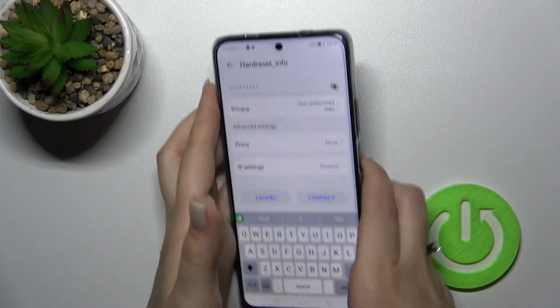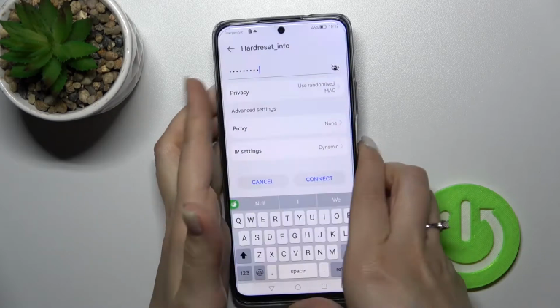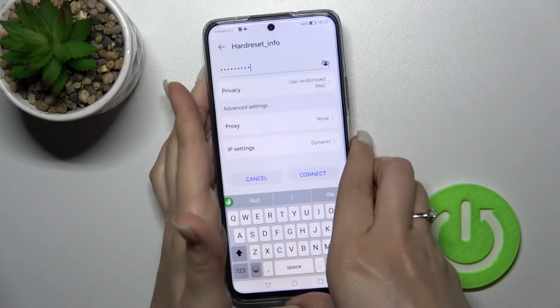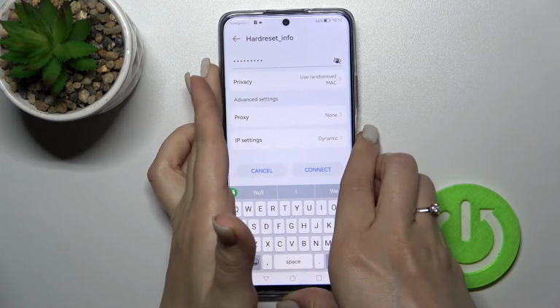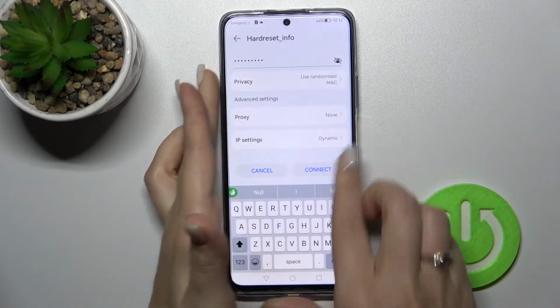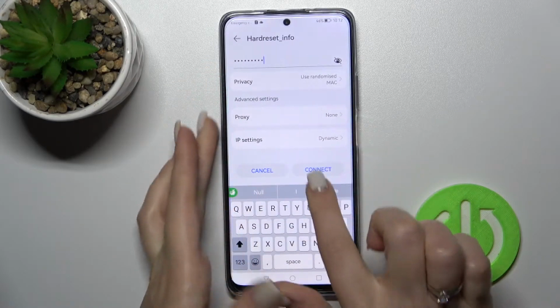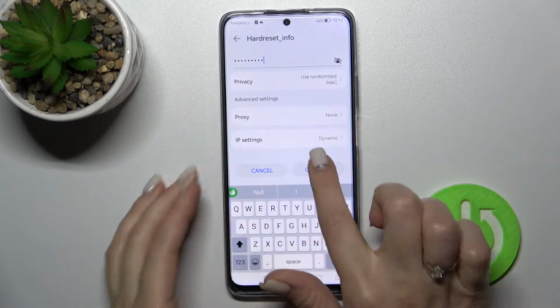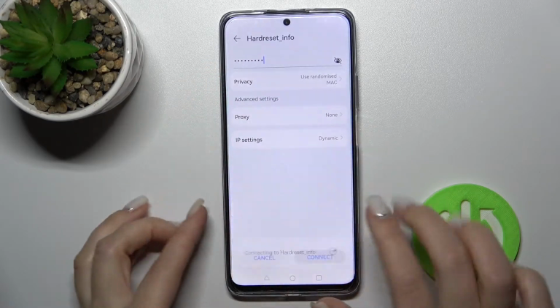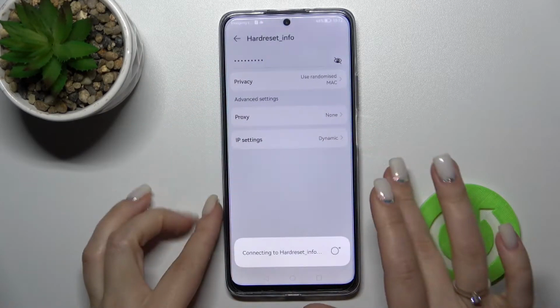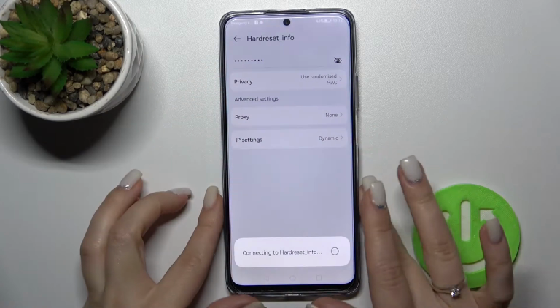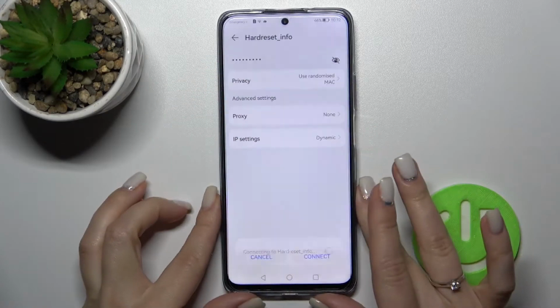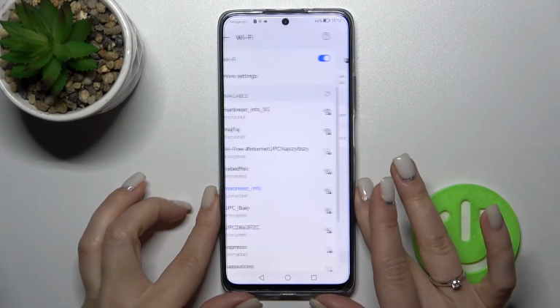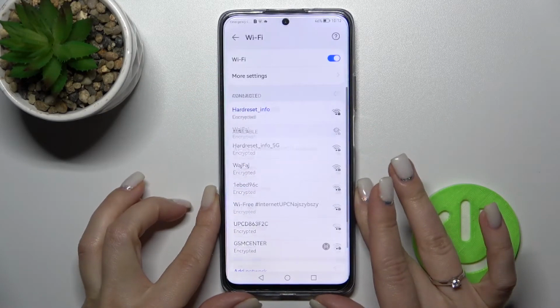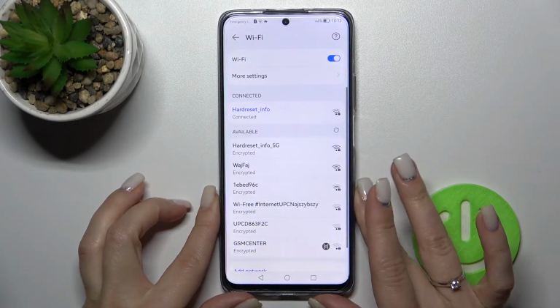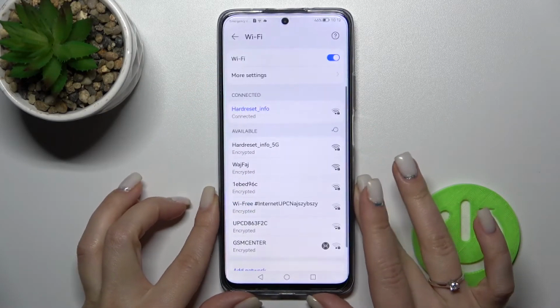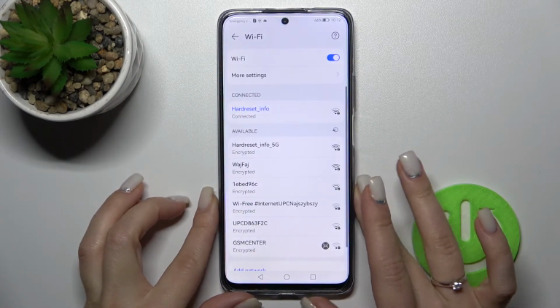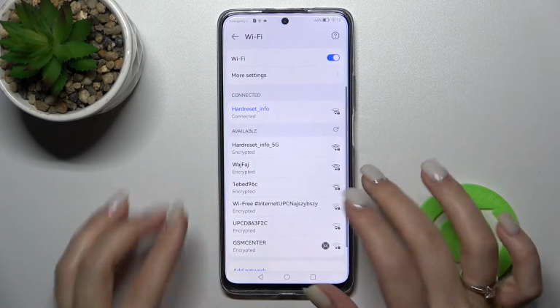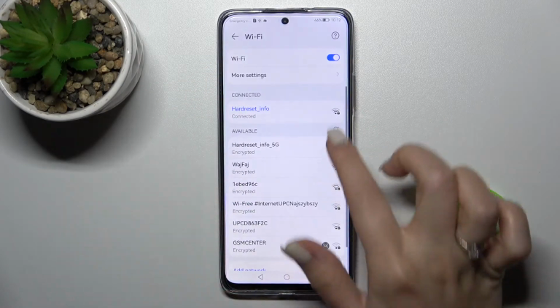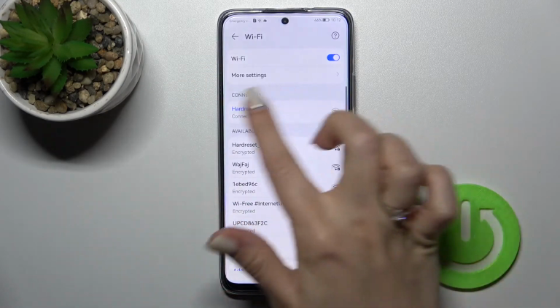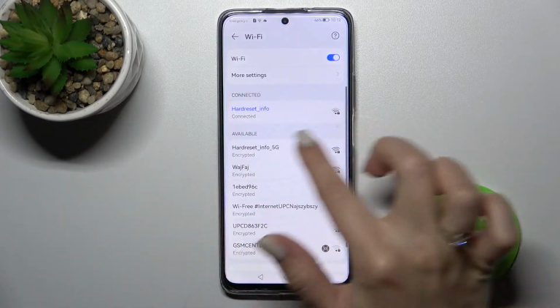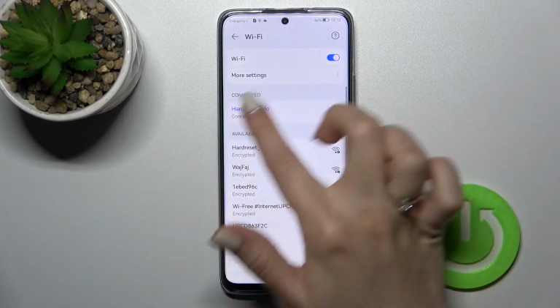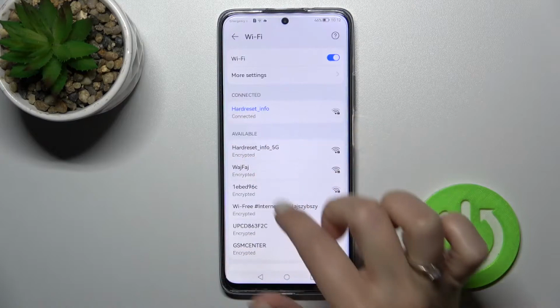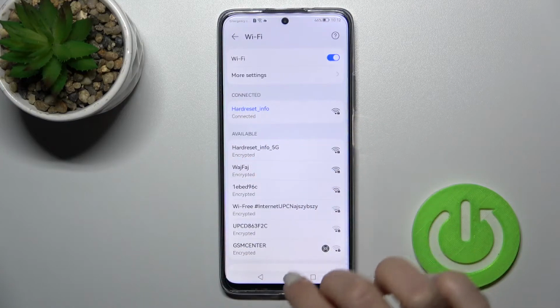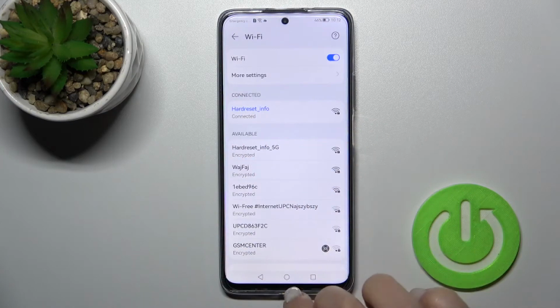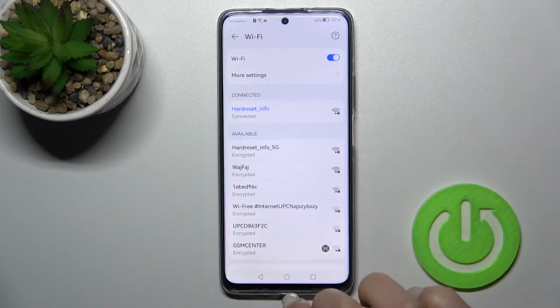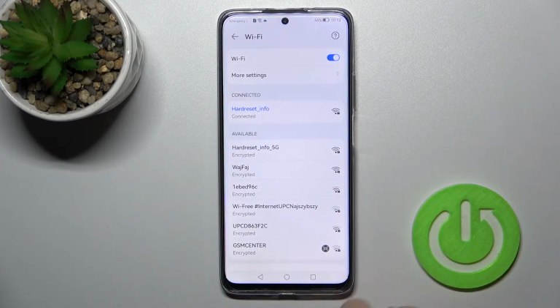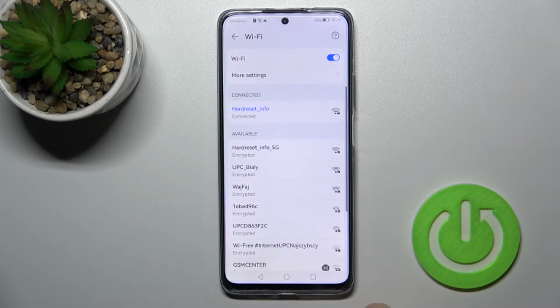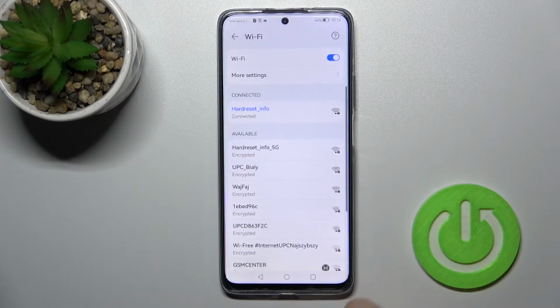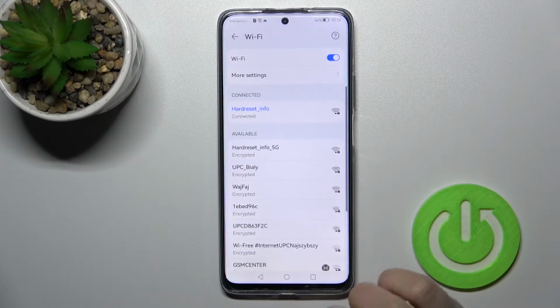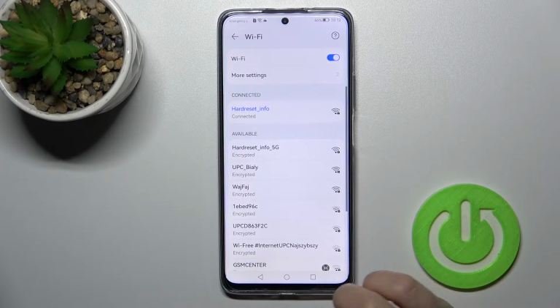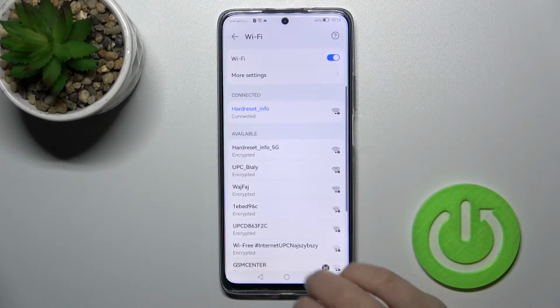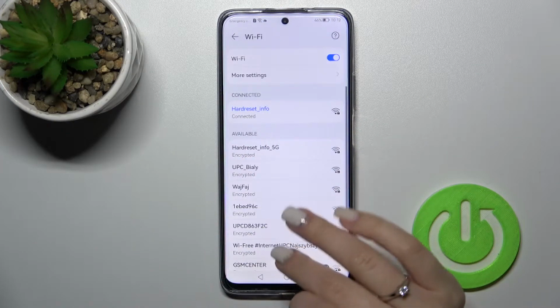After that, just tap here to connect to Wi-Fi. Wait a second, and now we can see that our device has successfully connected to this network.